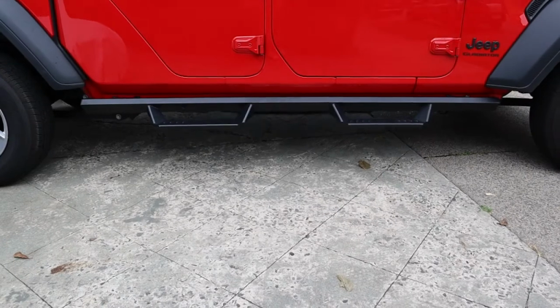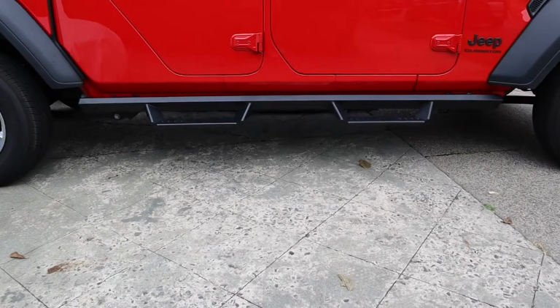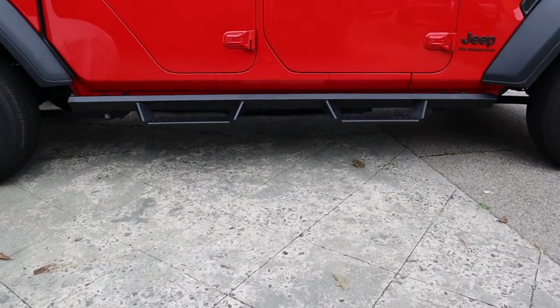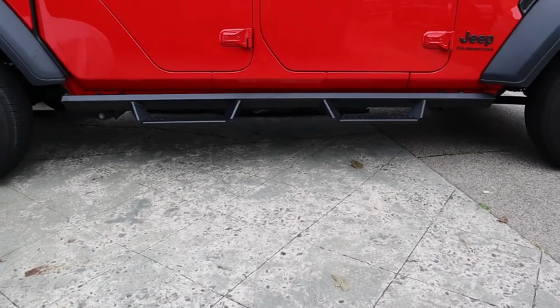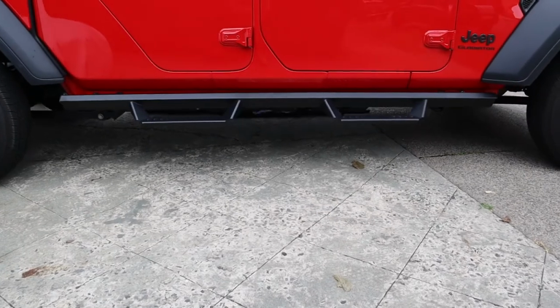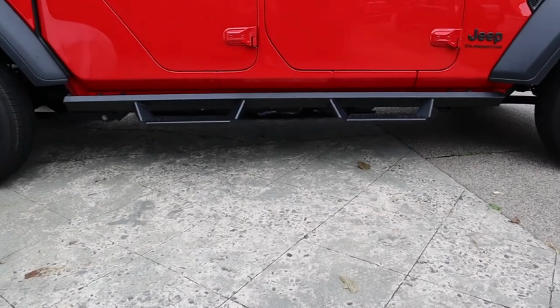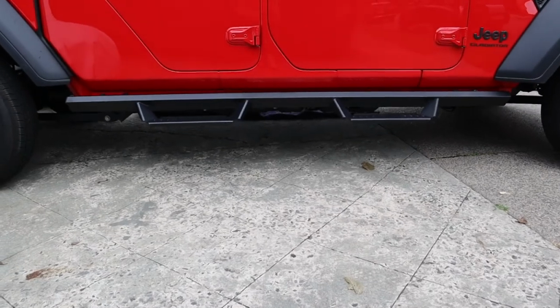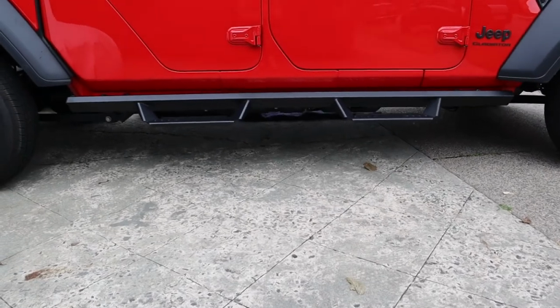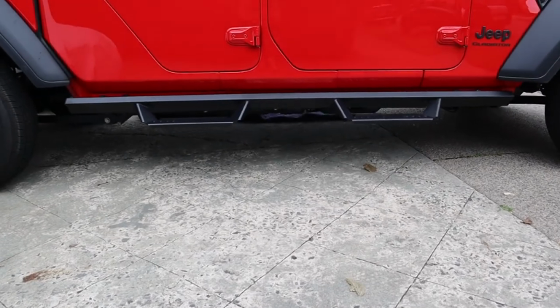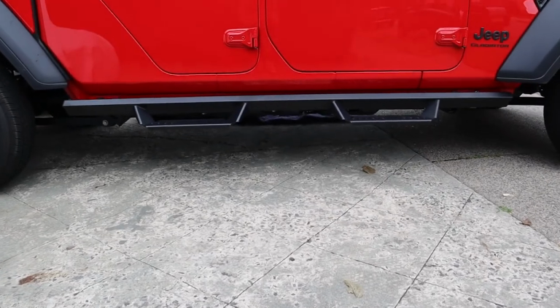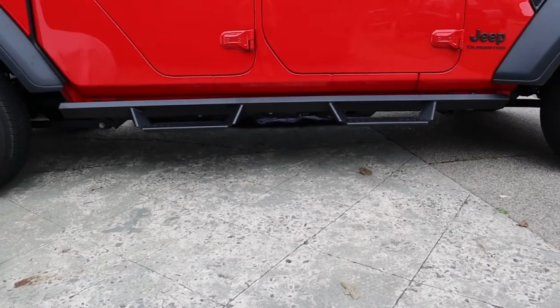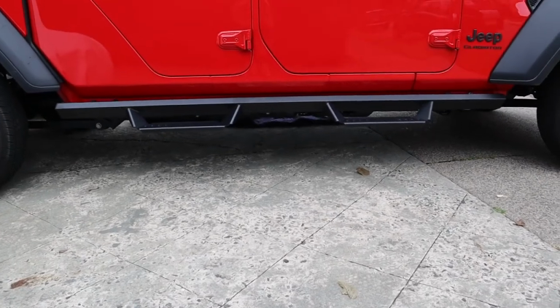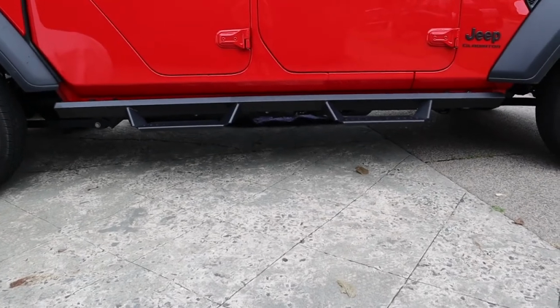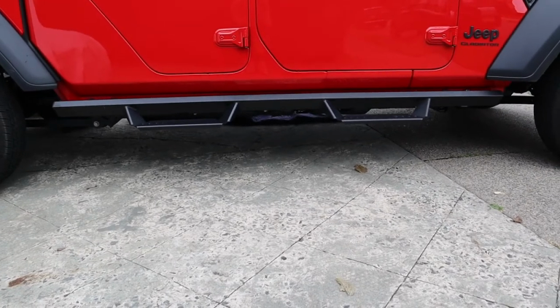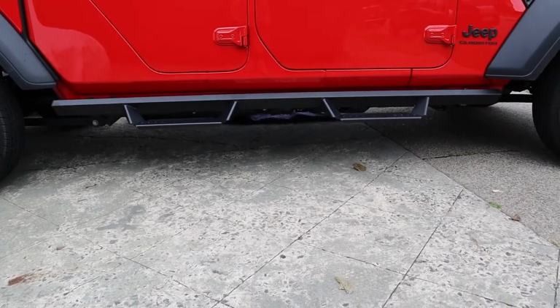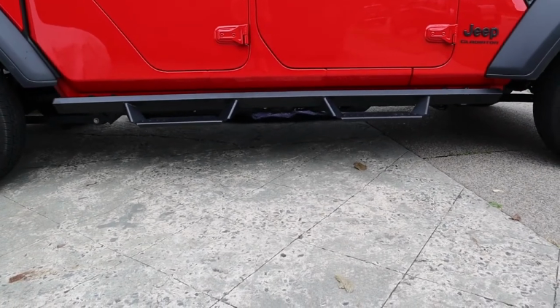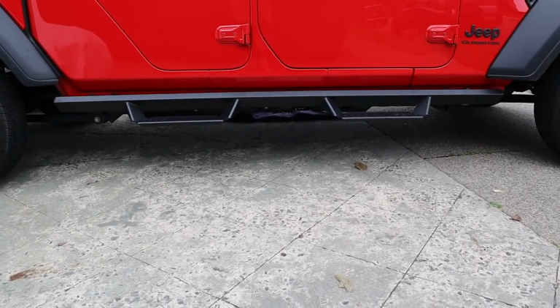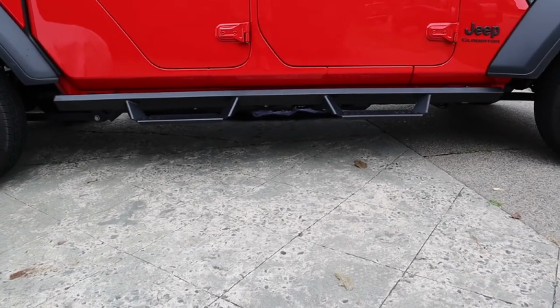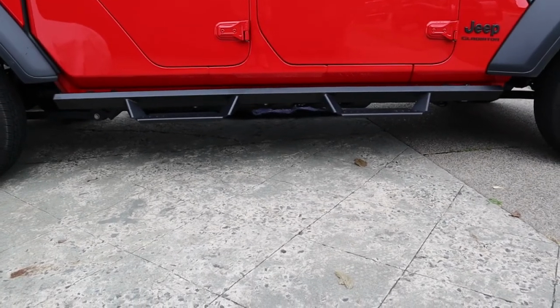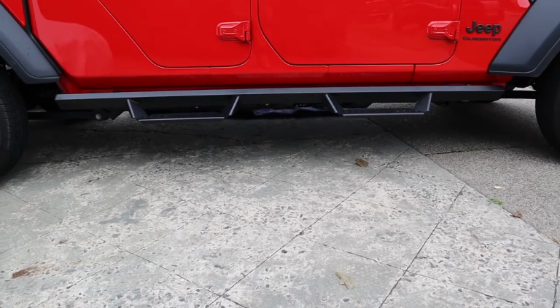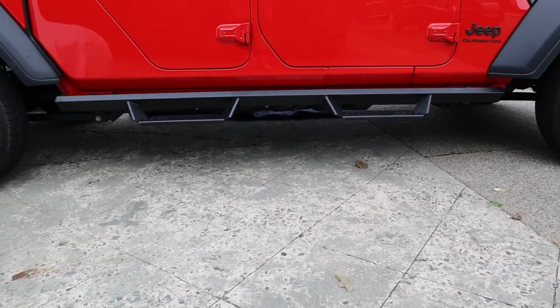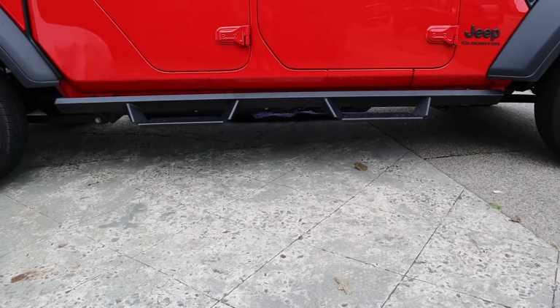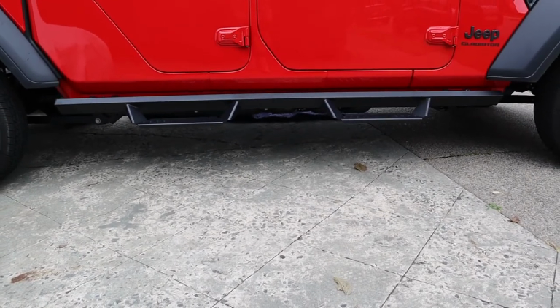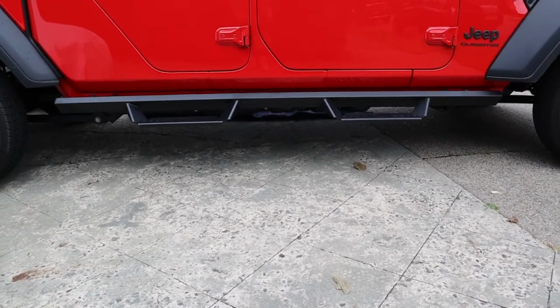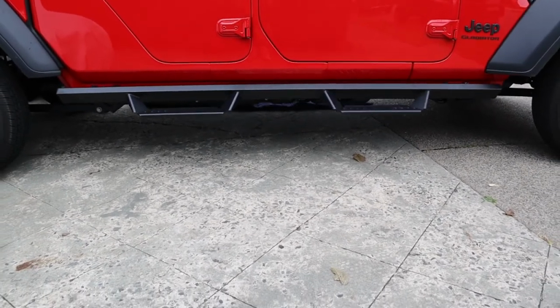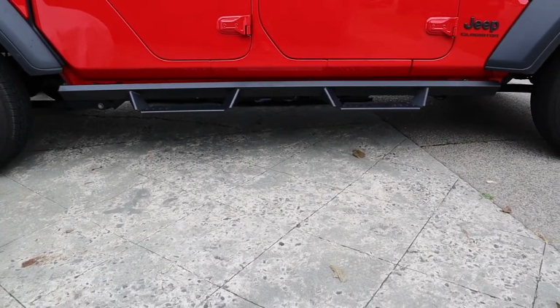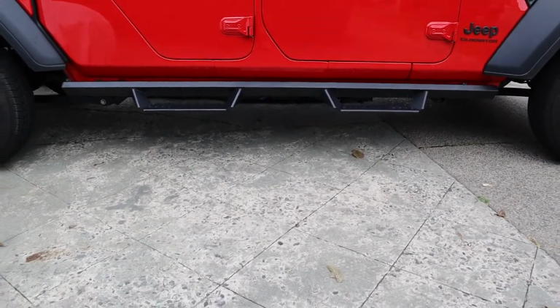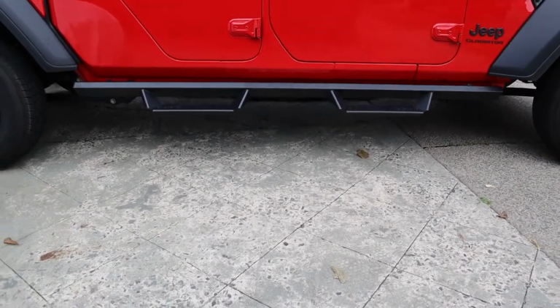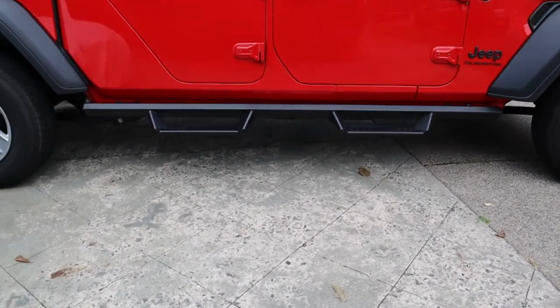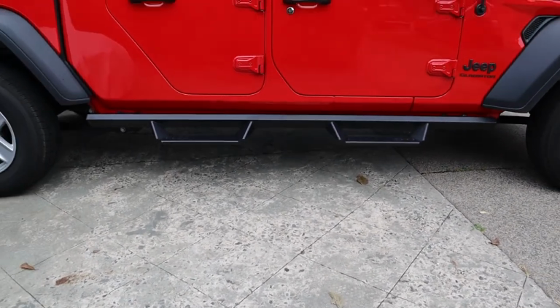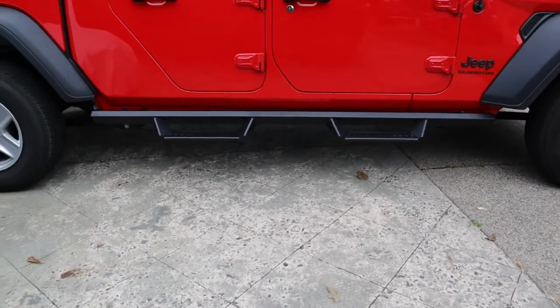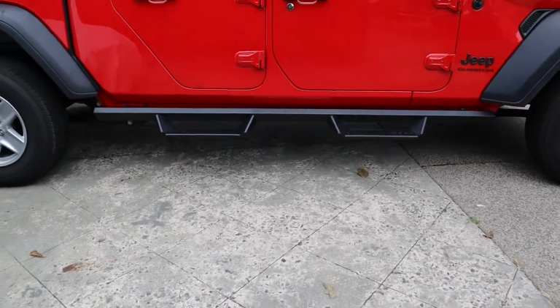The sidesteps are now on, finally completing the look at the side of the truck.